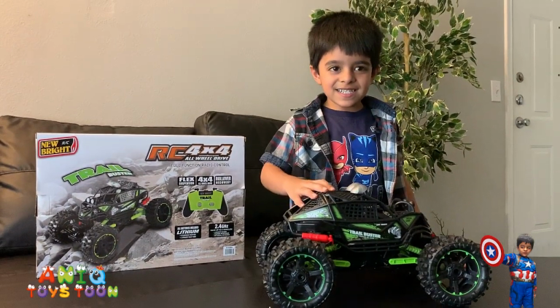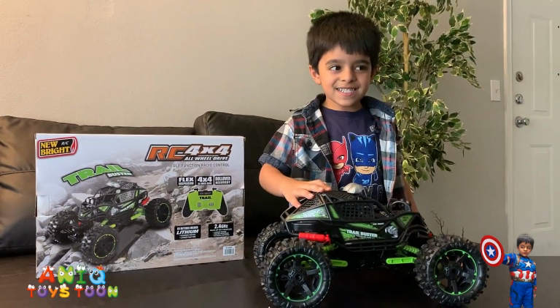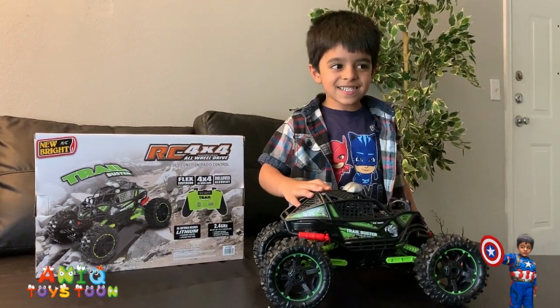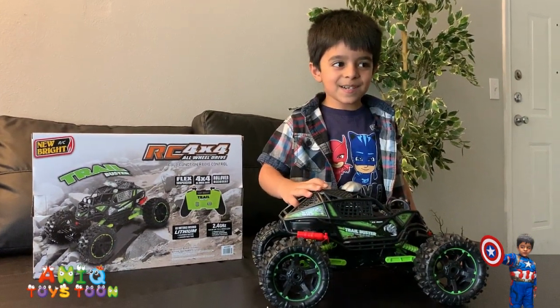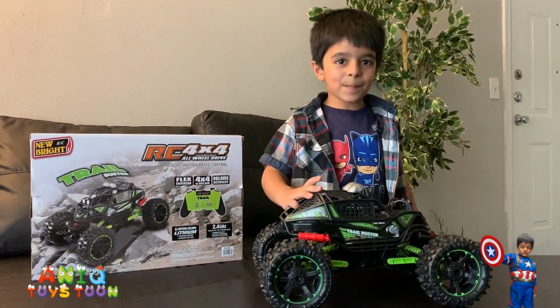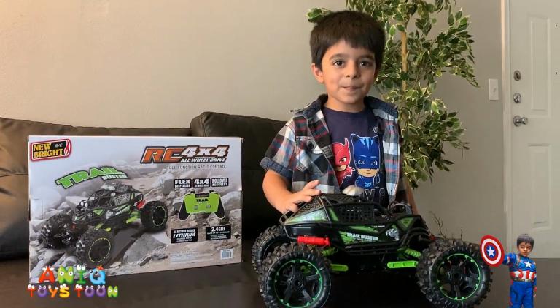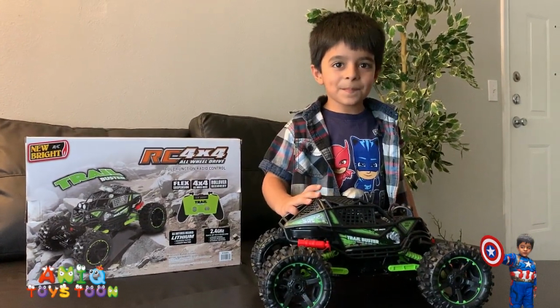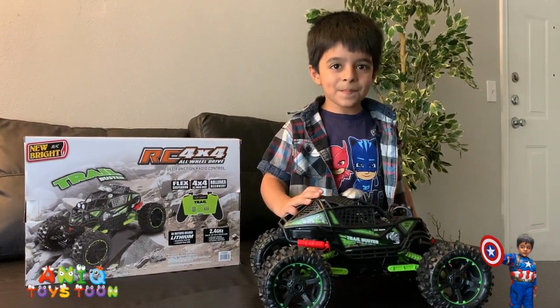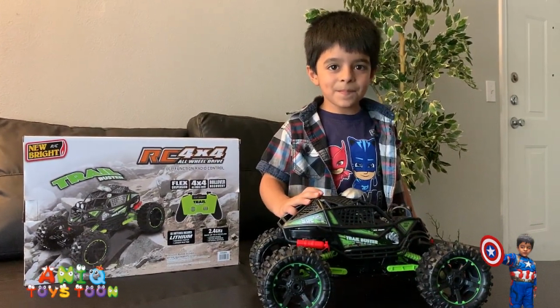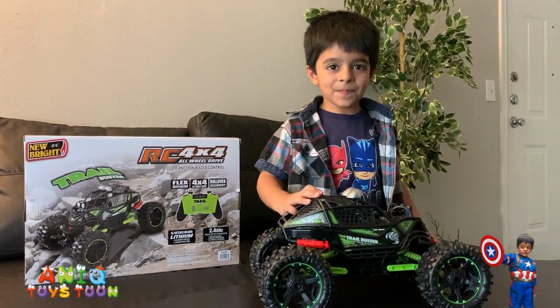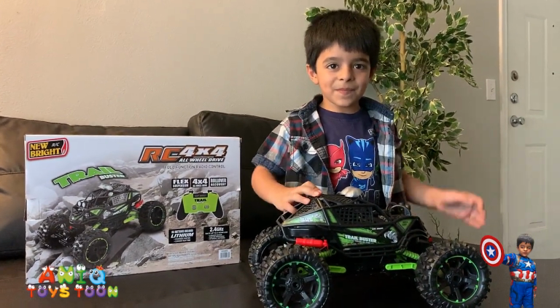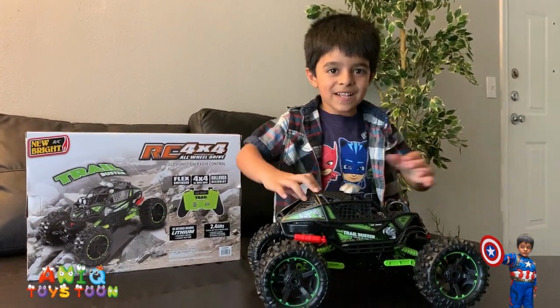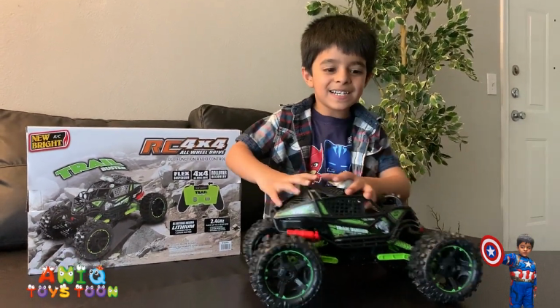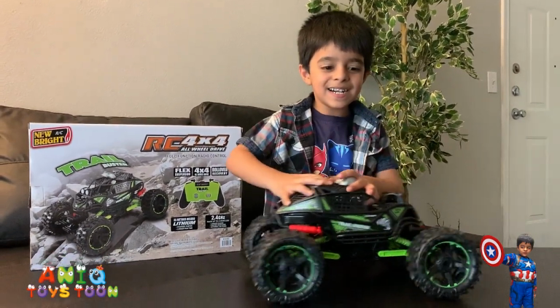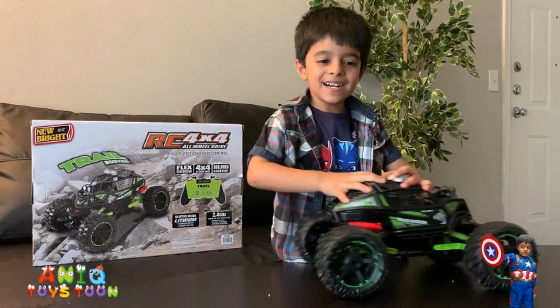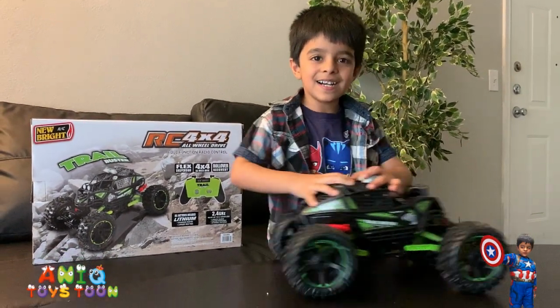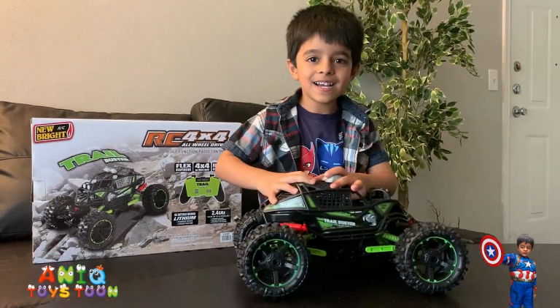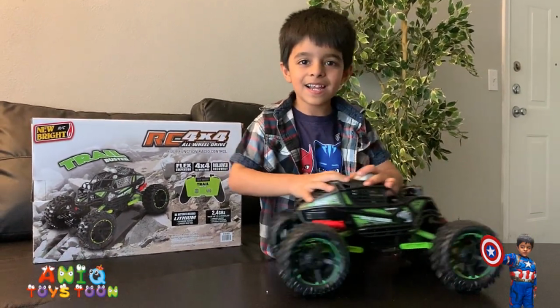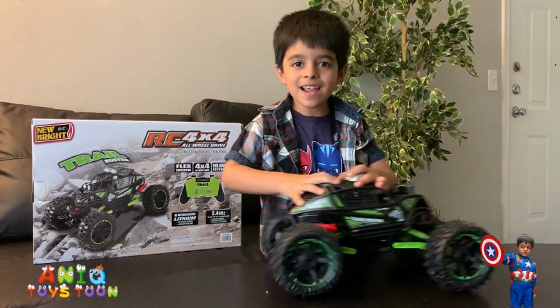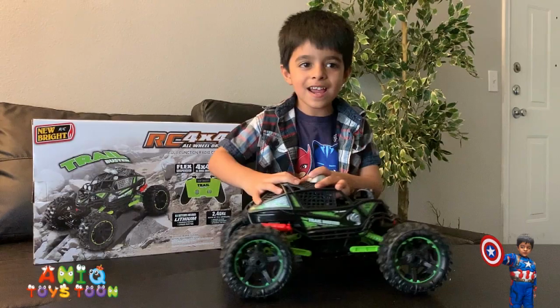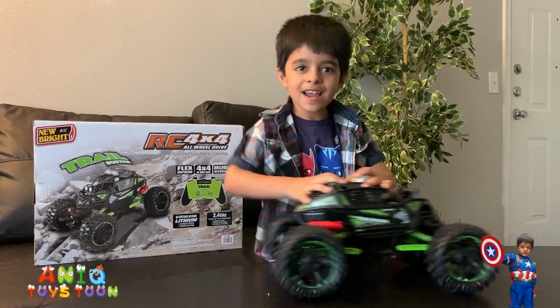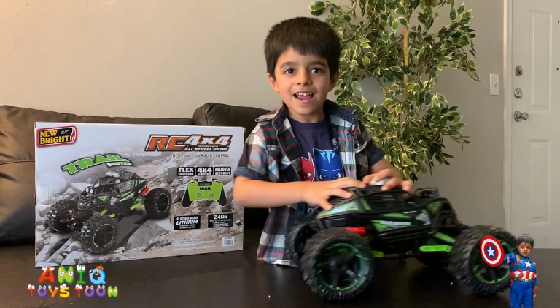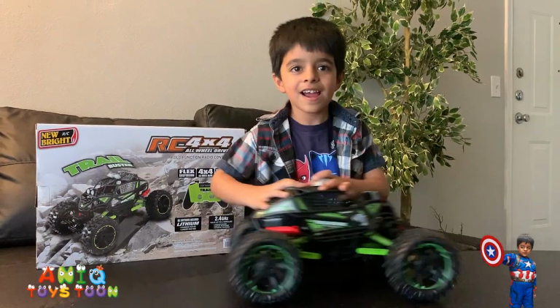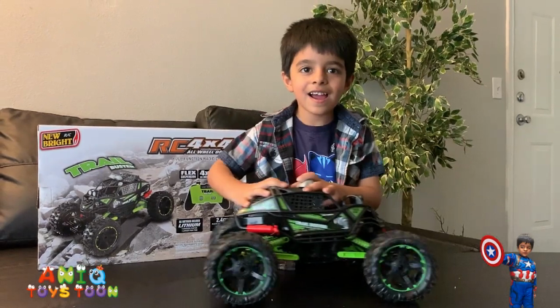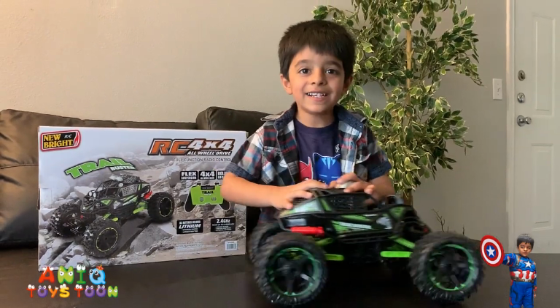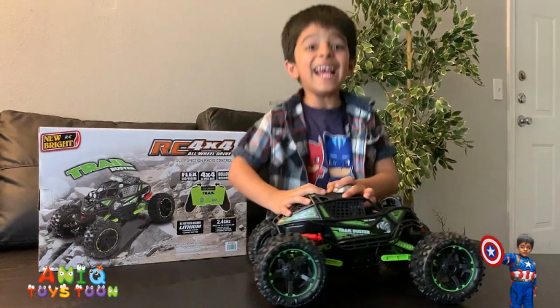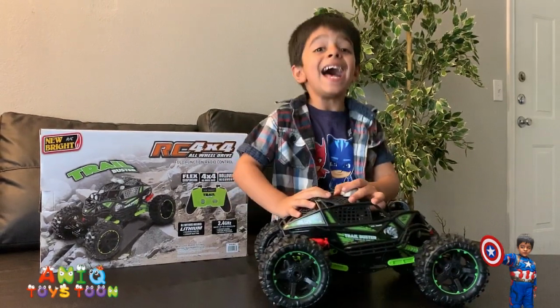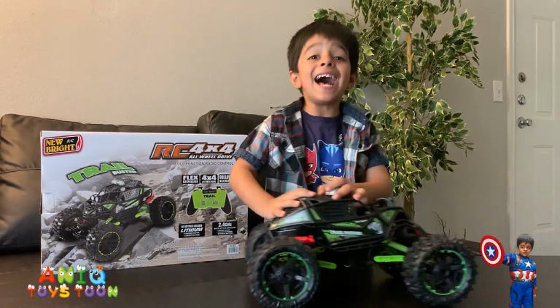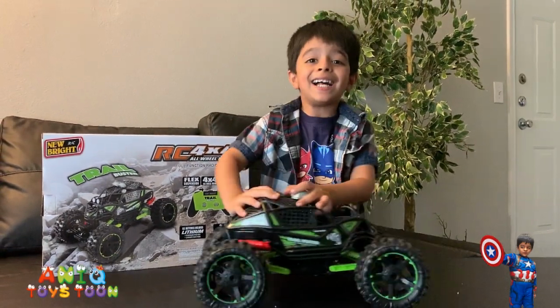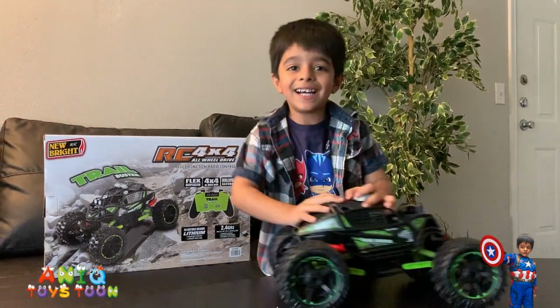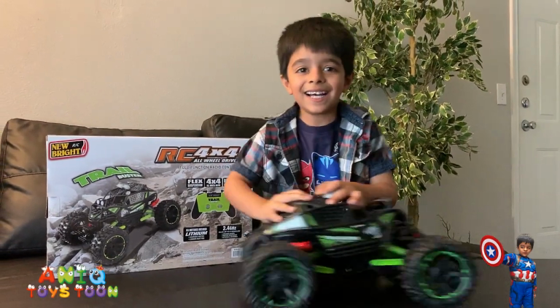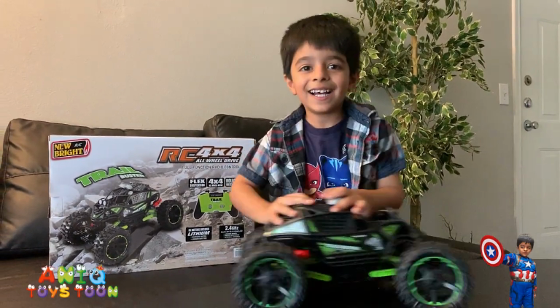We are going to give it a try and let's see how it does. Yes, alright!